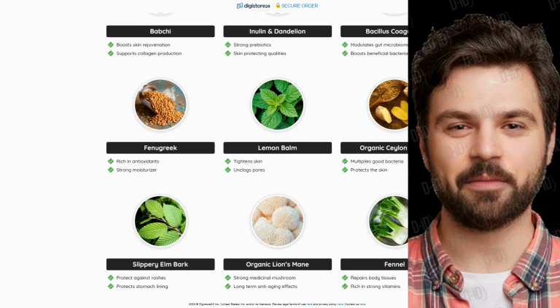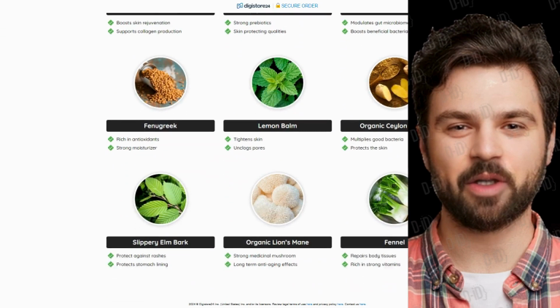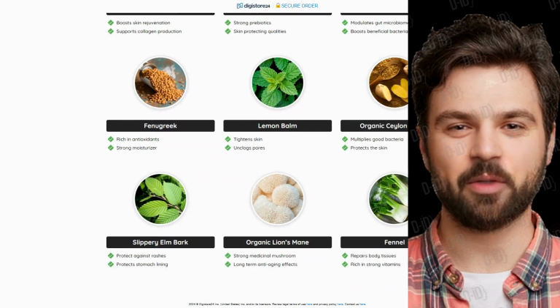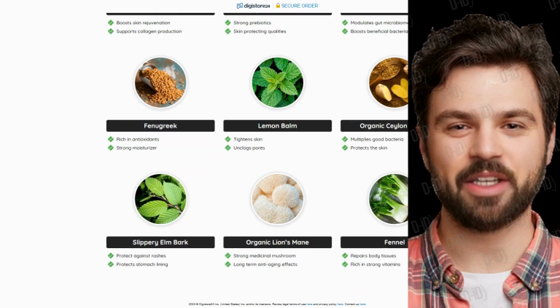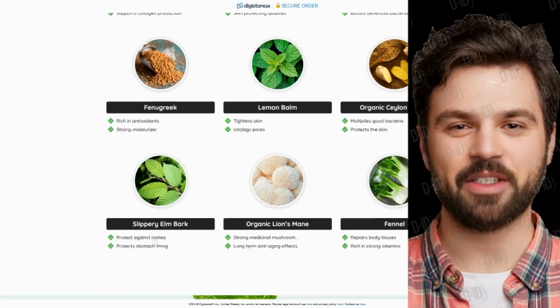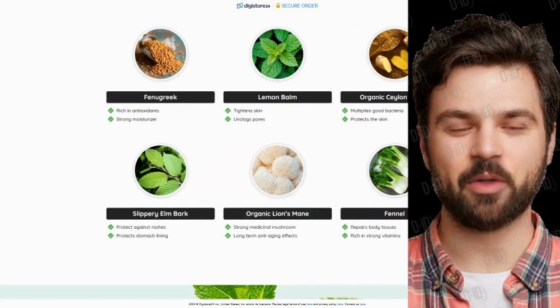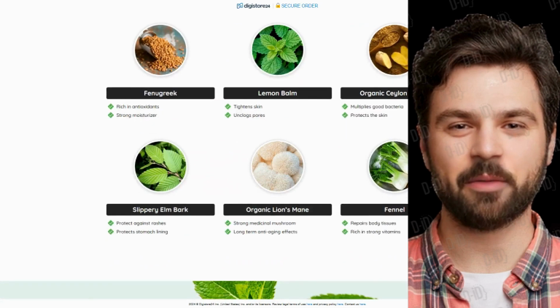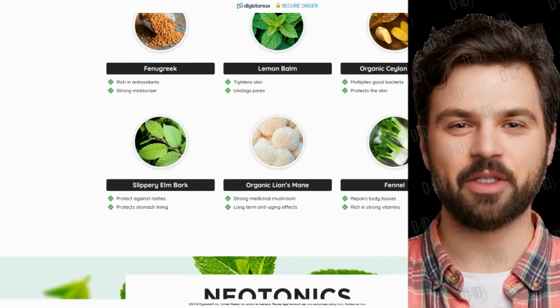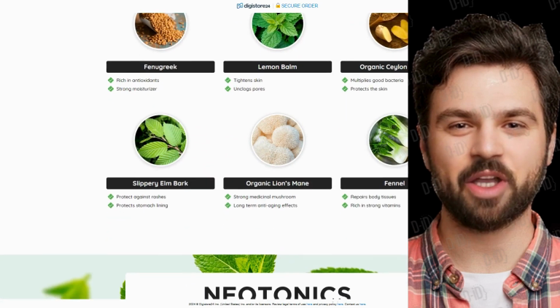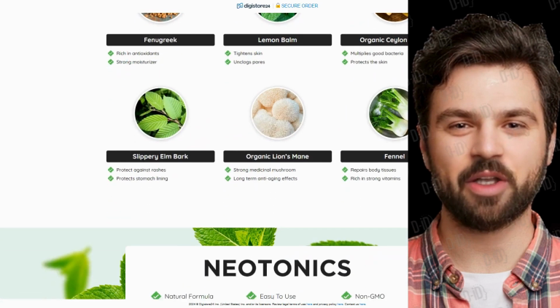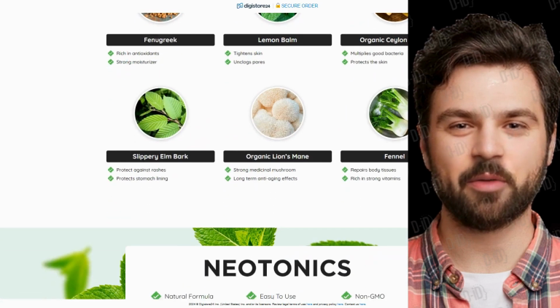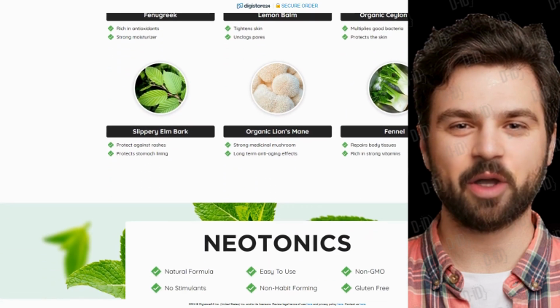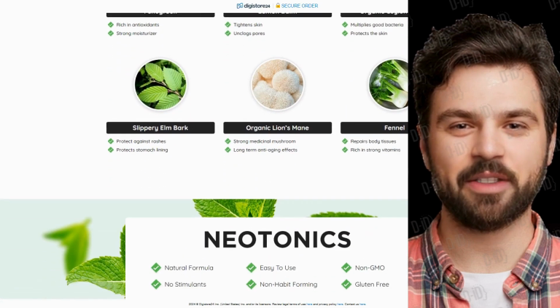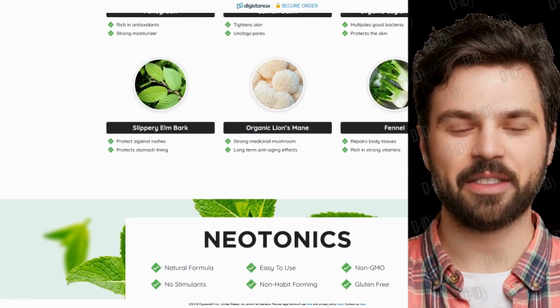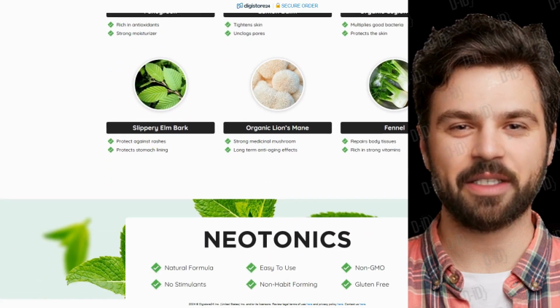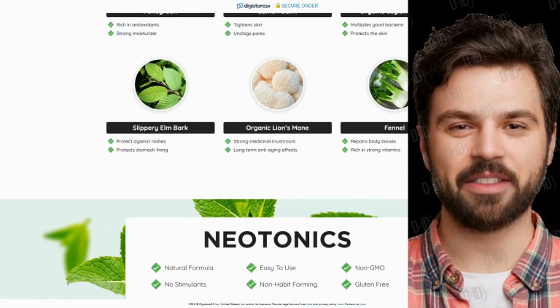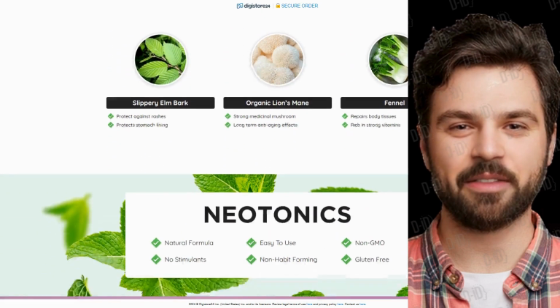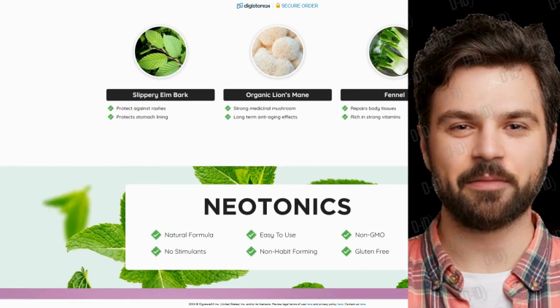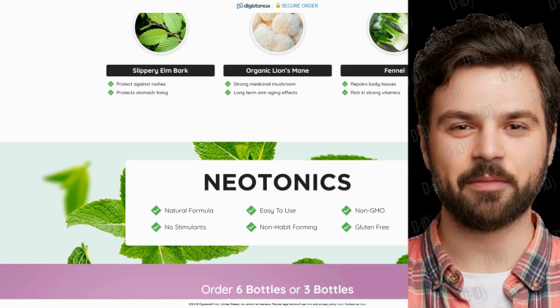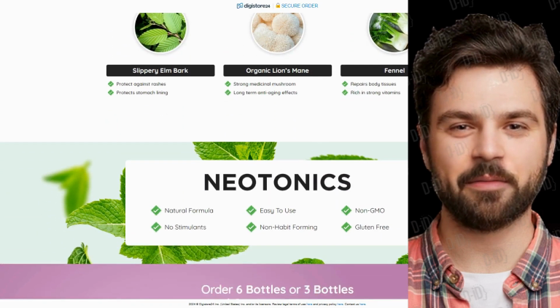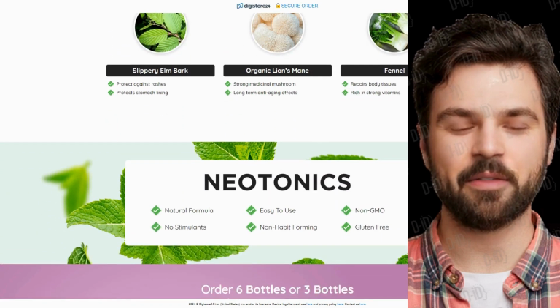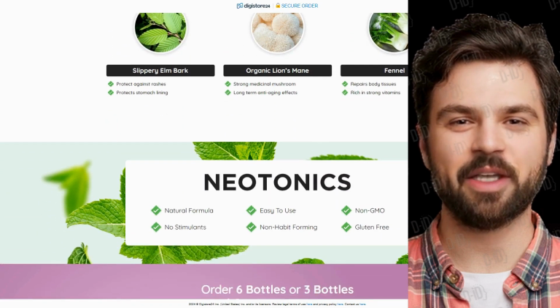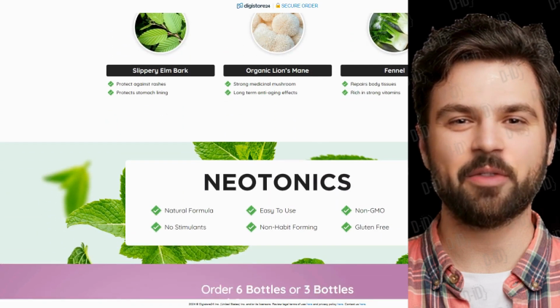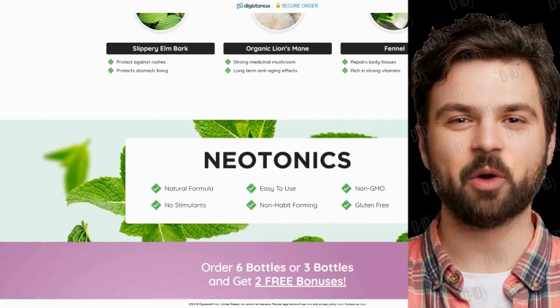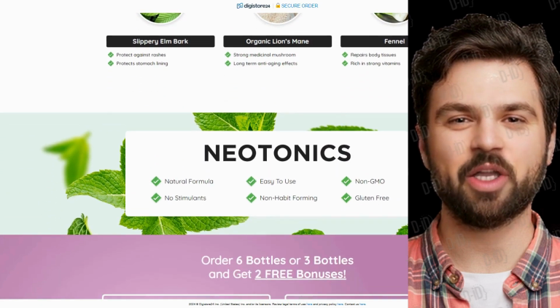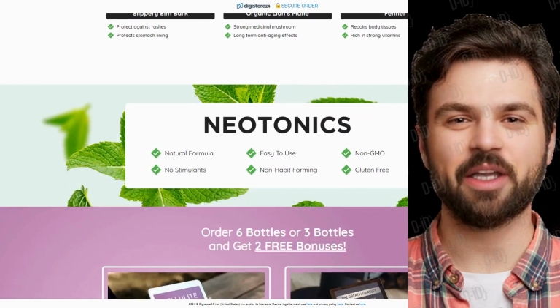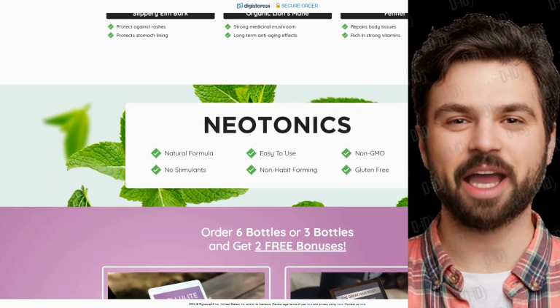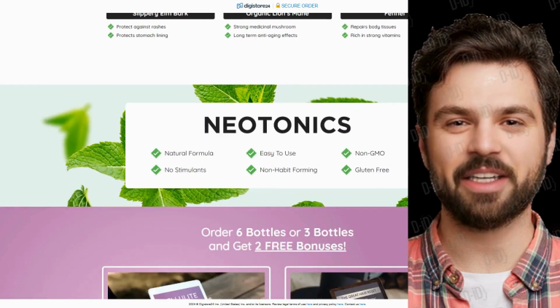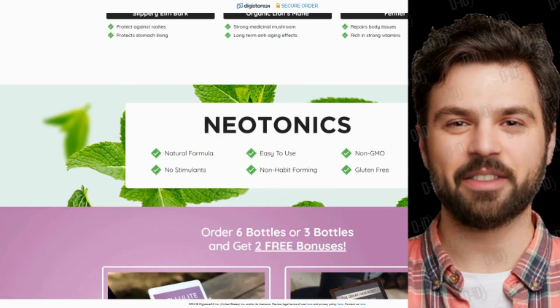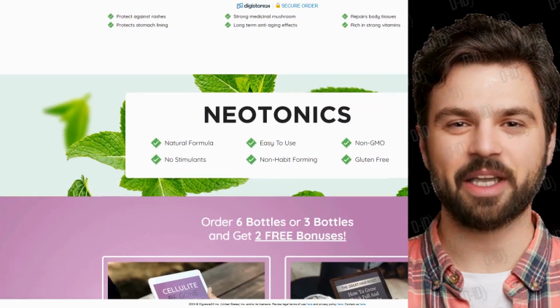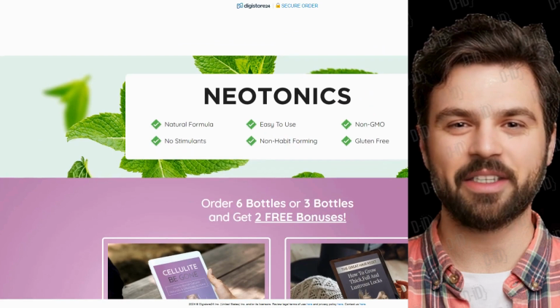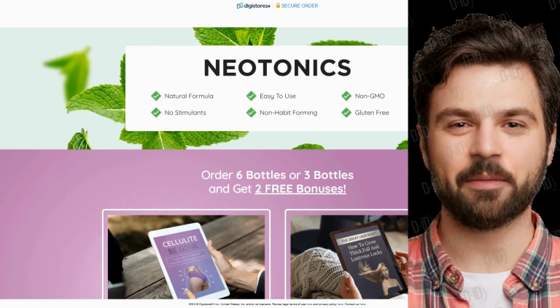Don't forget to subscribe to this channel for more content like this. Thanks for watching, and until next time.